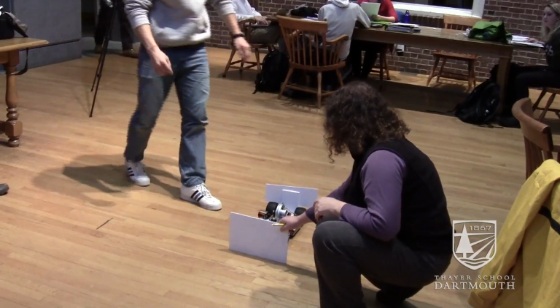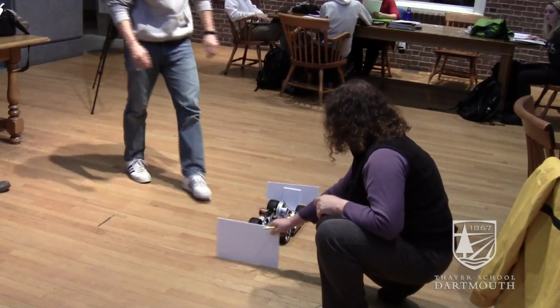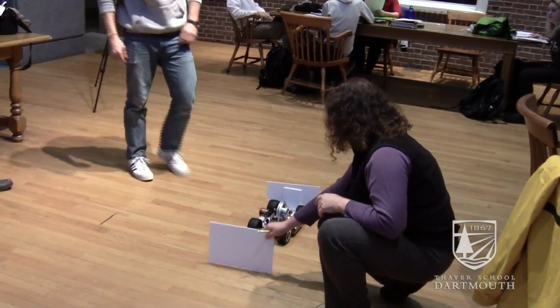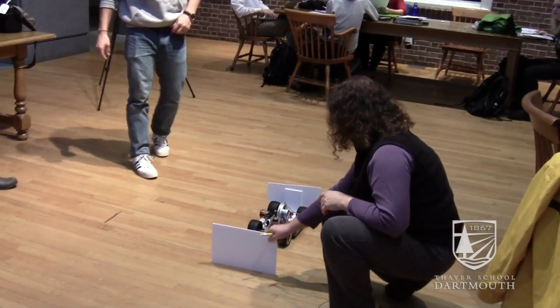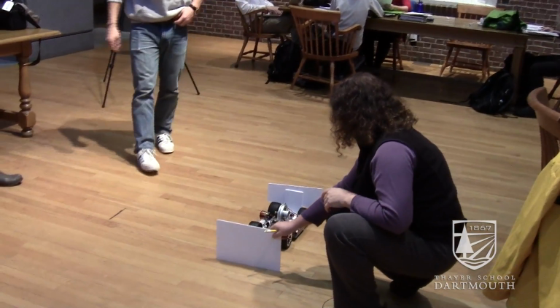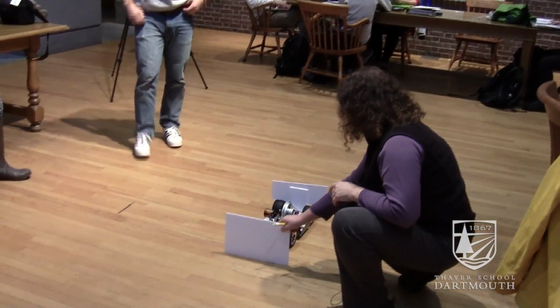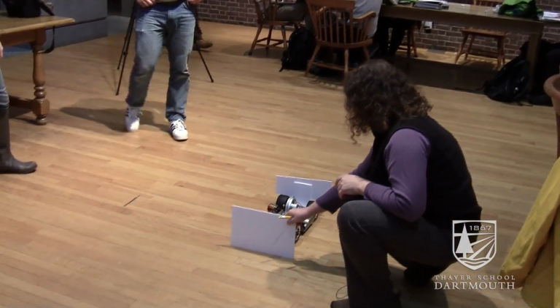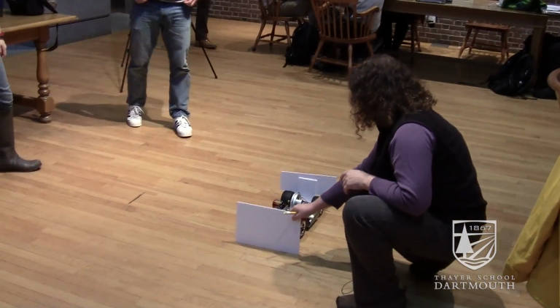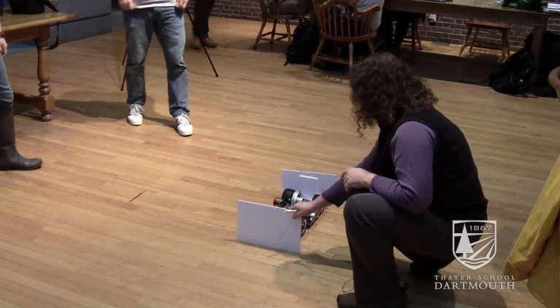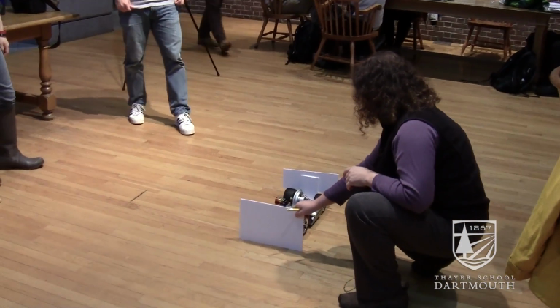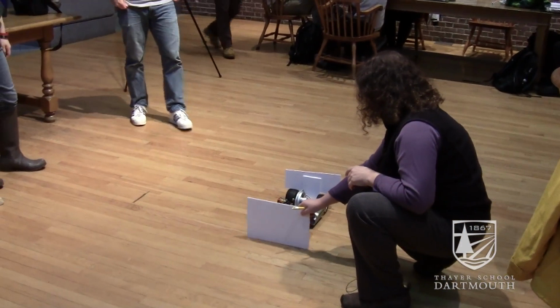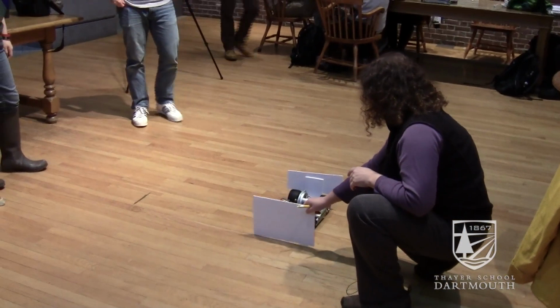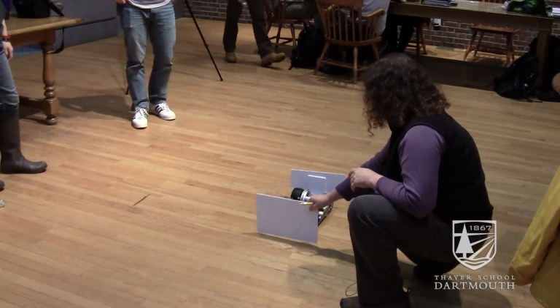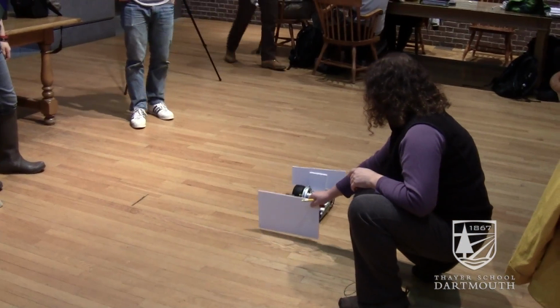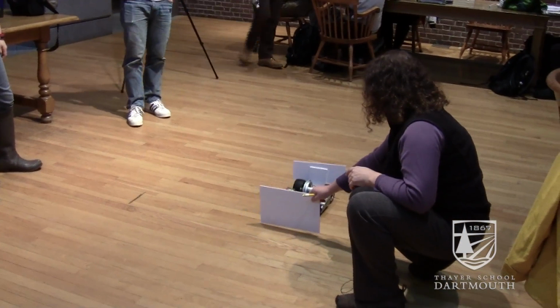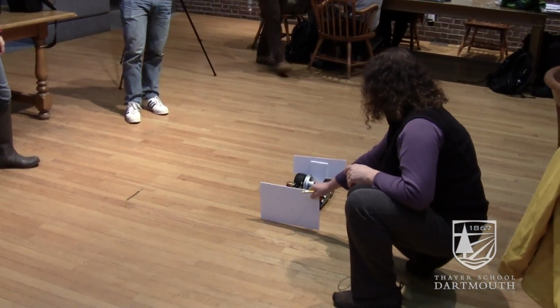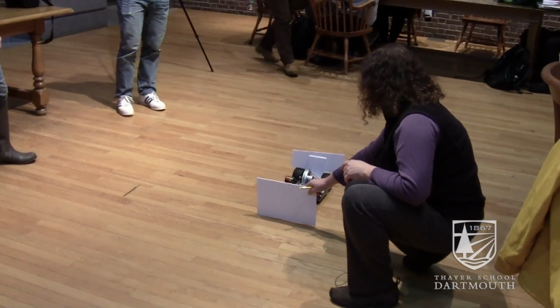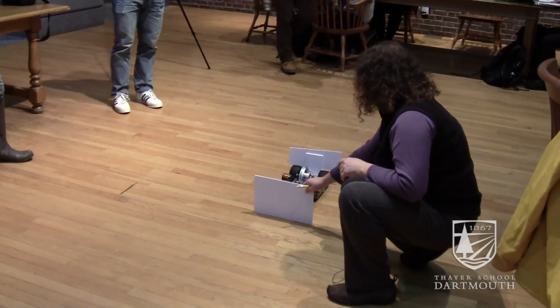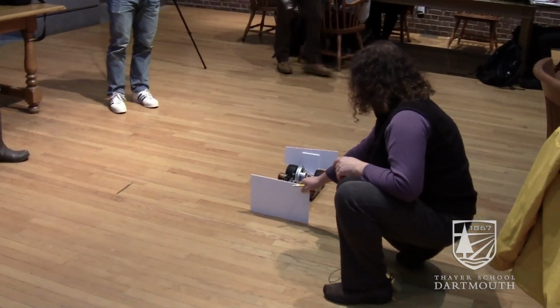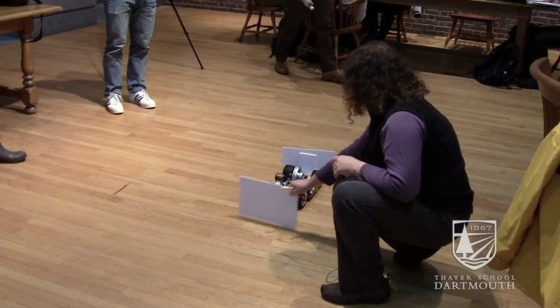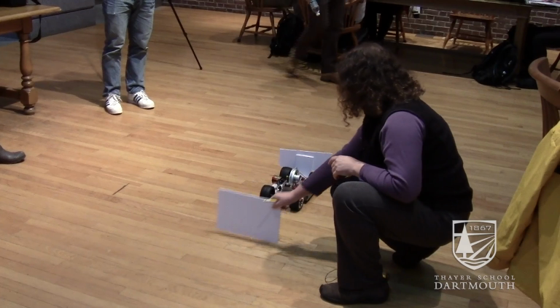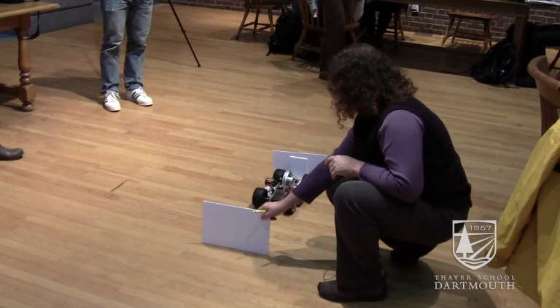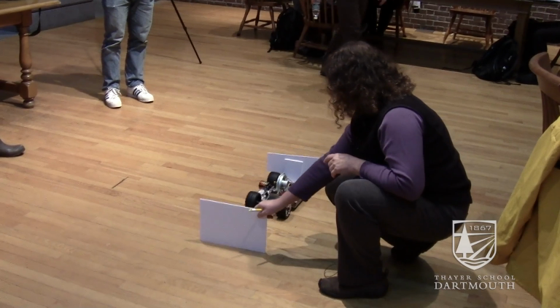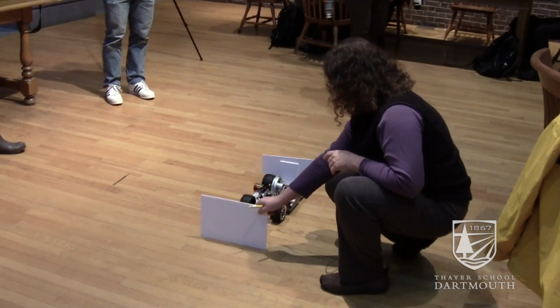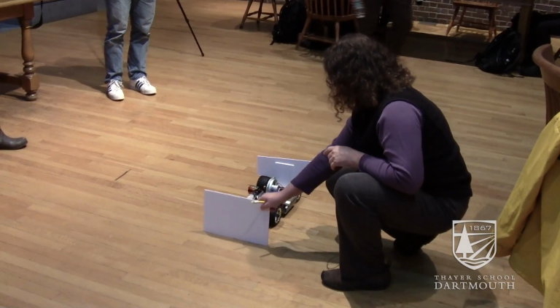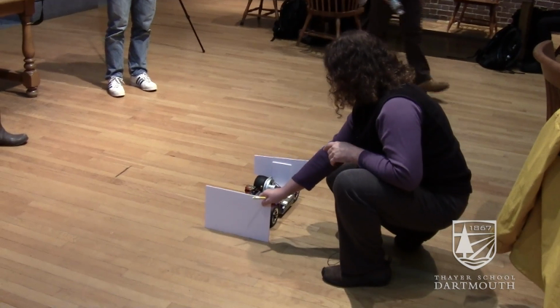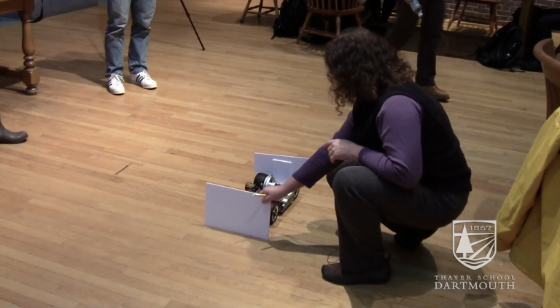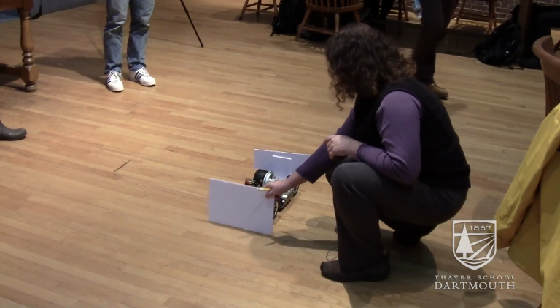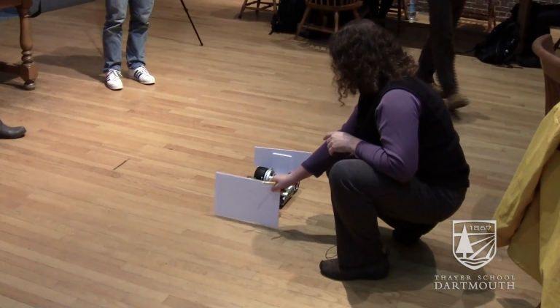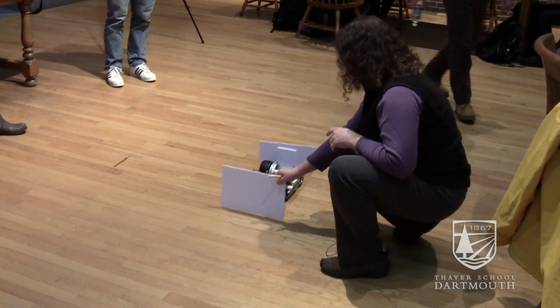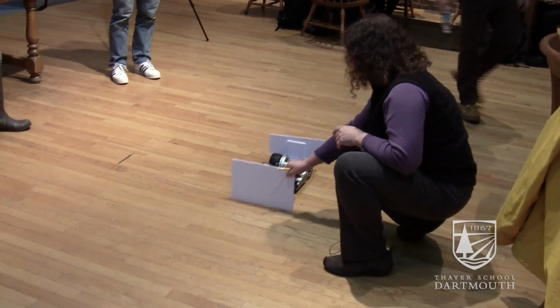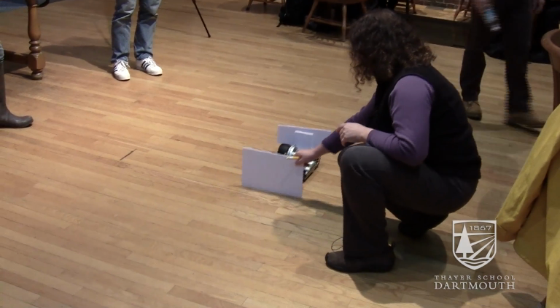We had to do everything in between so that the car would do the appropriate thing with each signal. For example, if you get closer, we want the motor signal to be reverse. If you go farther away, we want the motor signal to be forward.